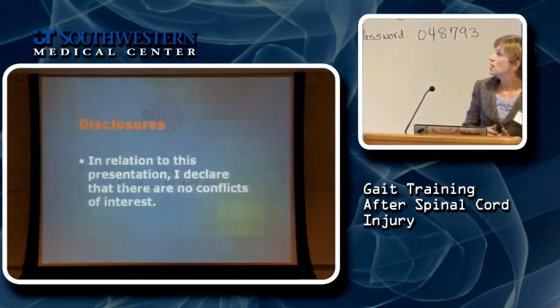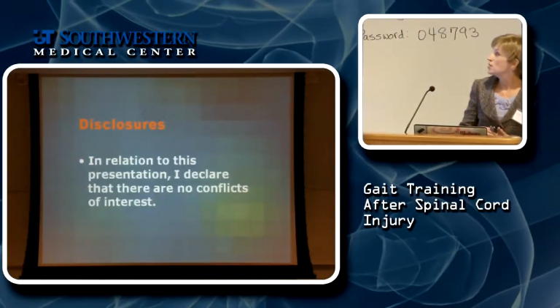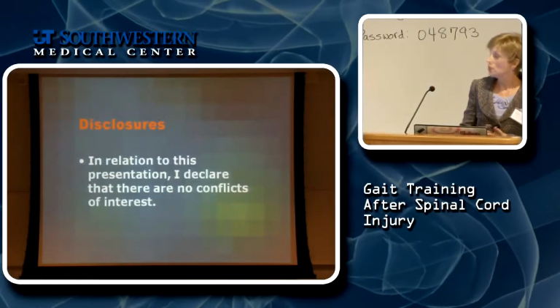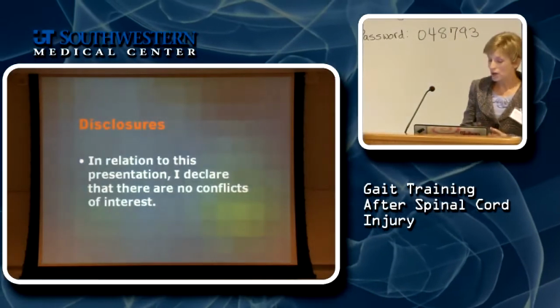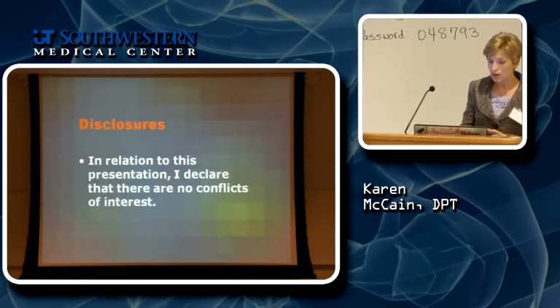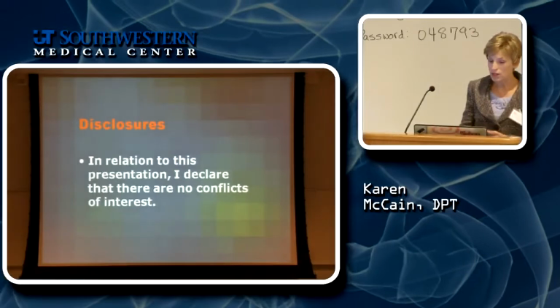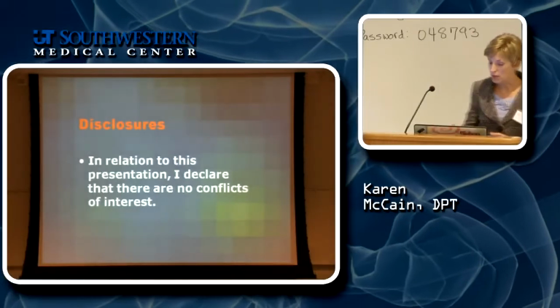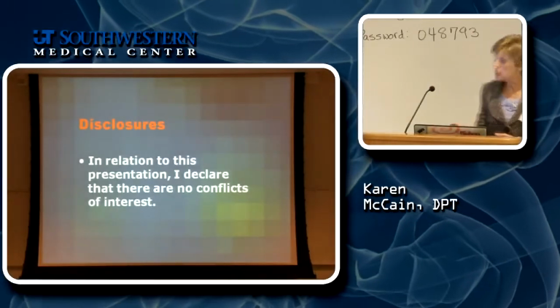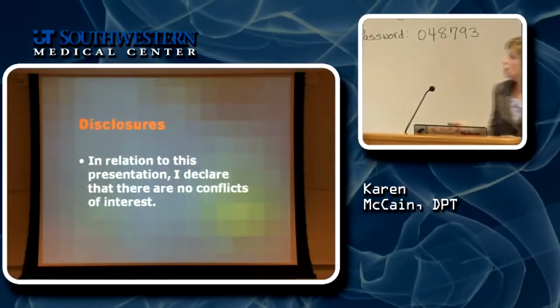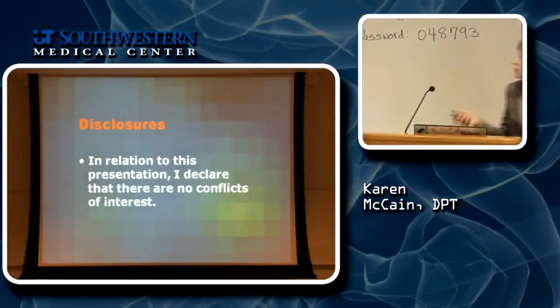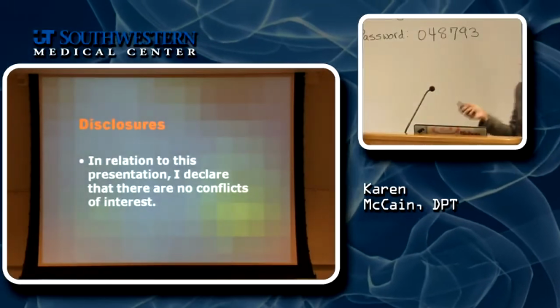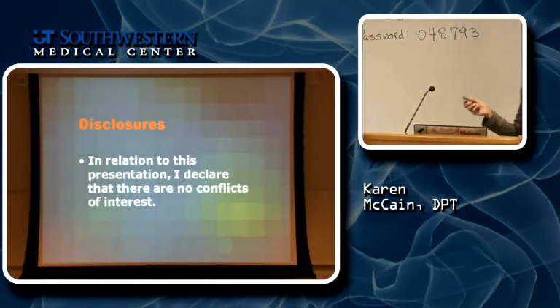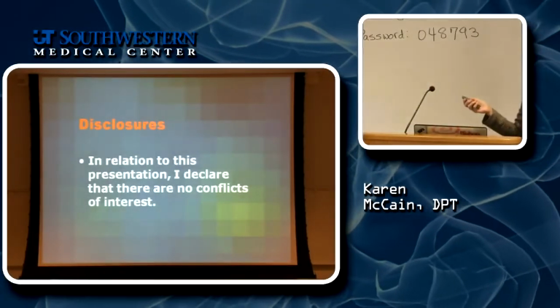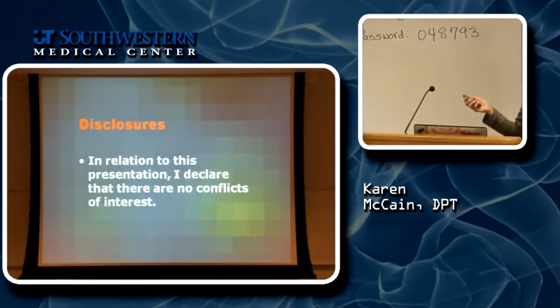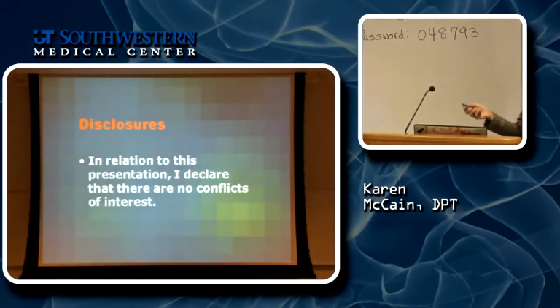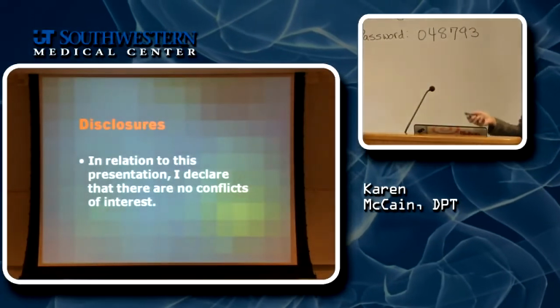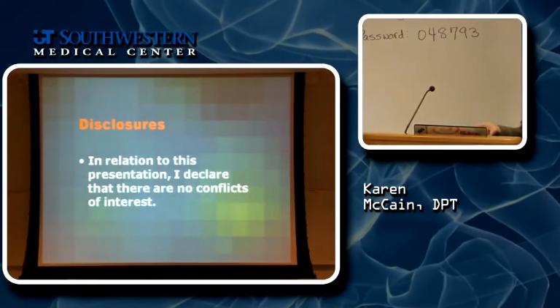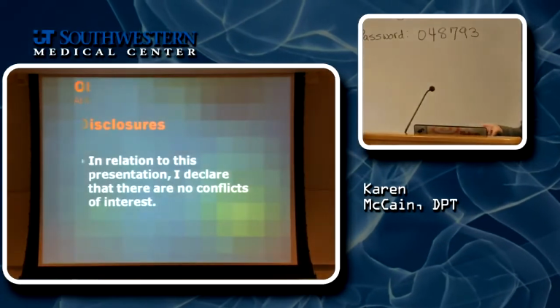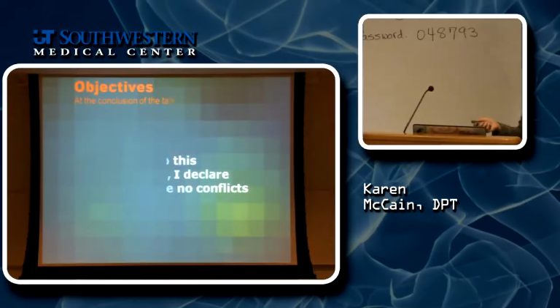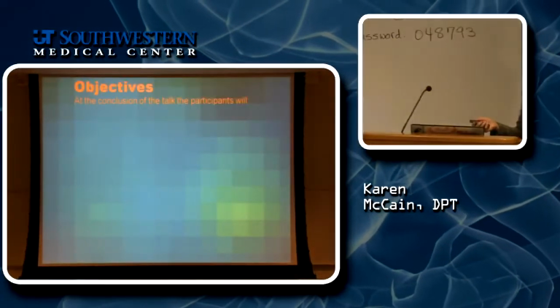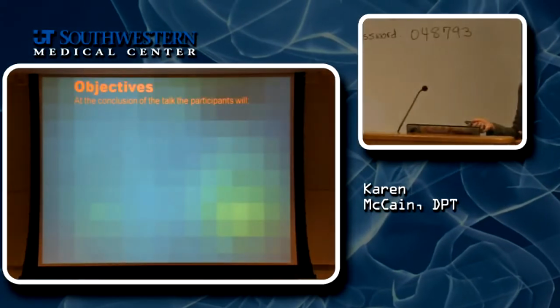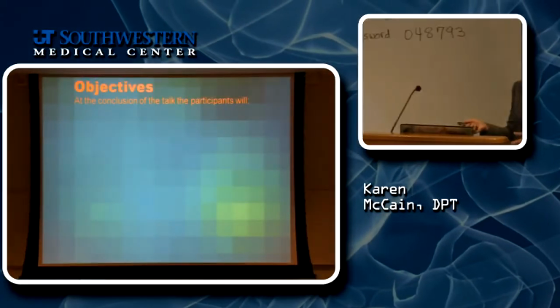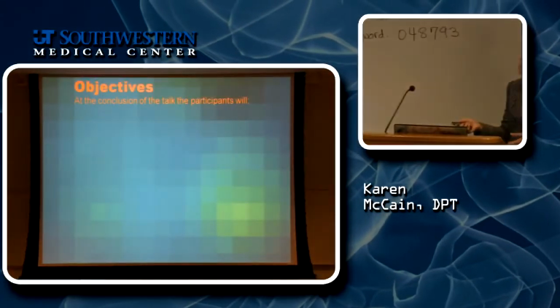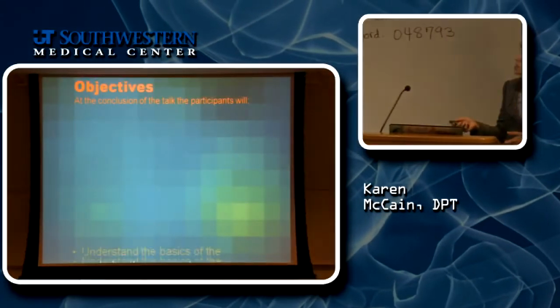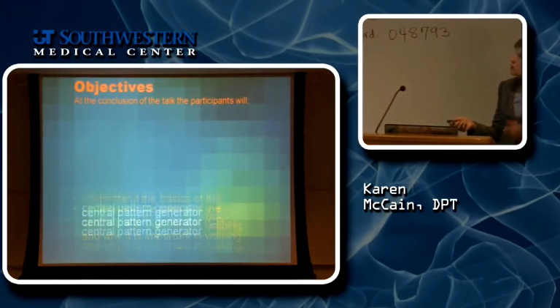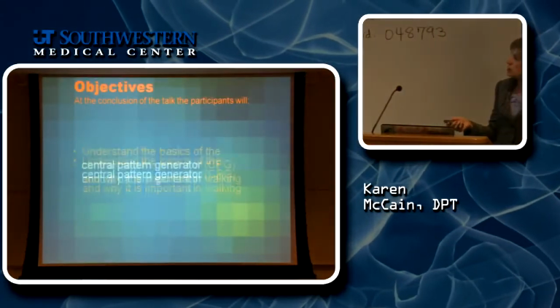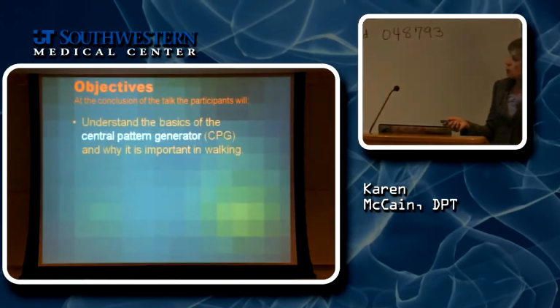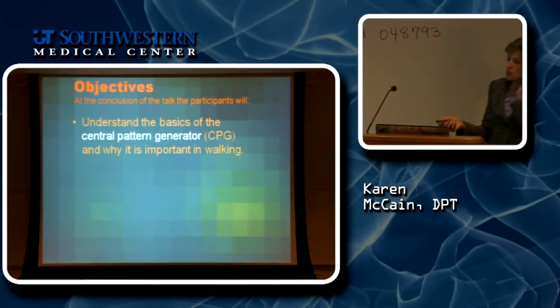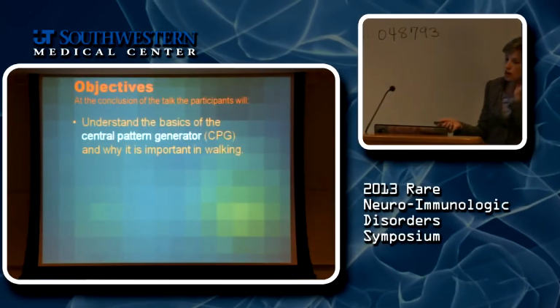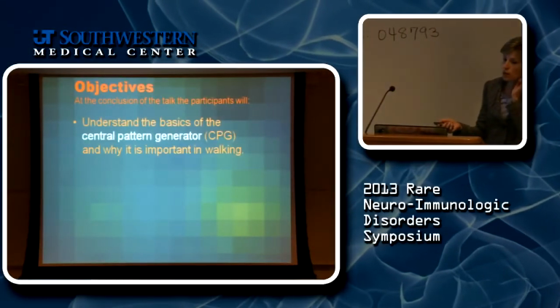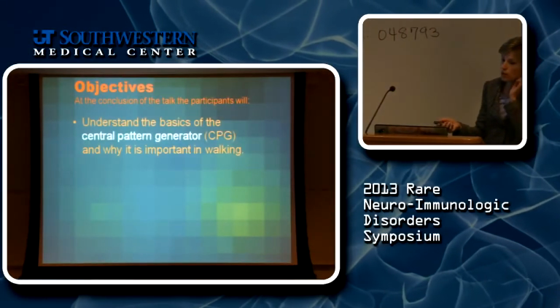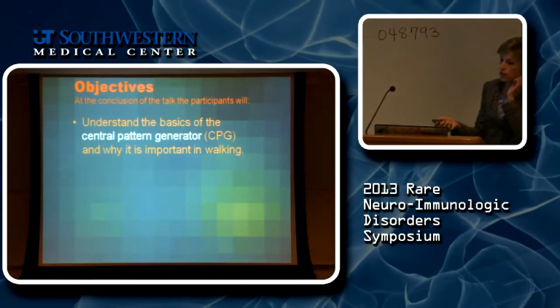So what I'm going to show you today — first of all, I have no conflicts of interest. Here's what we're going to talk about briefly.